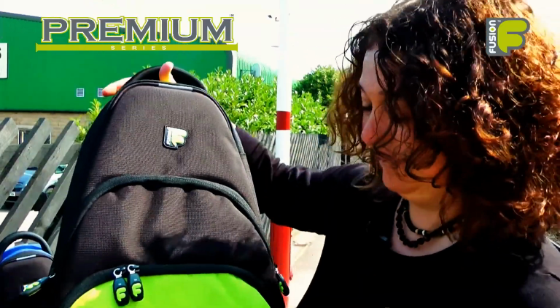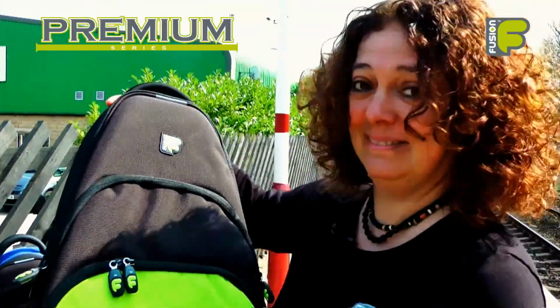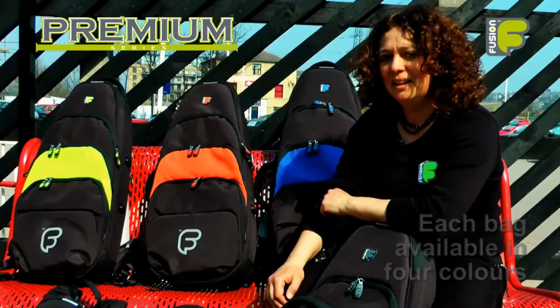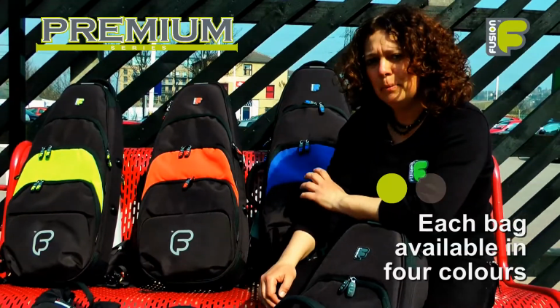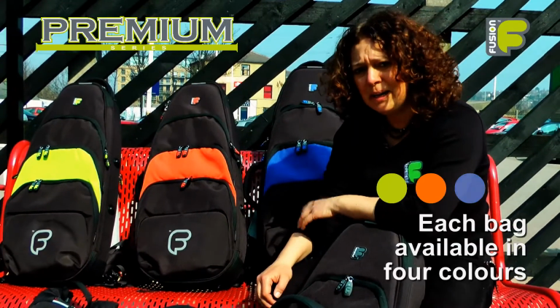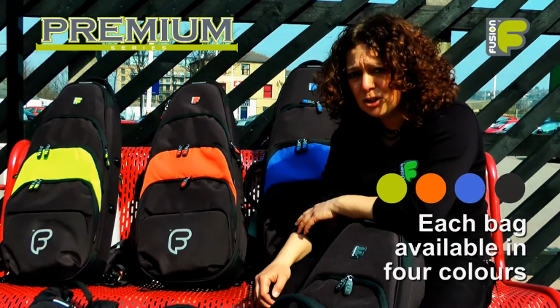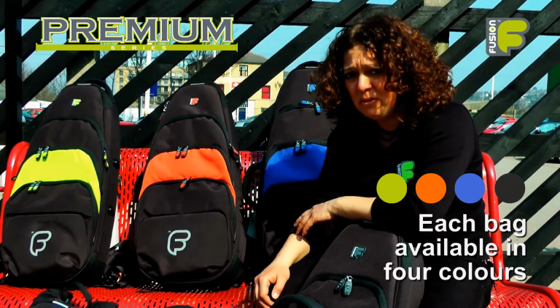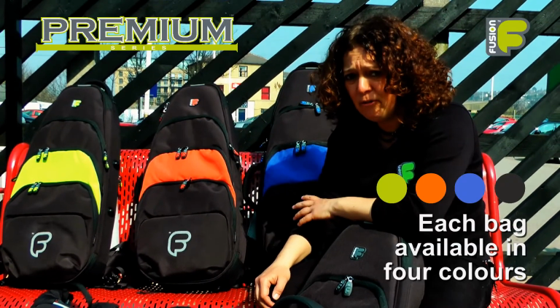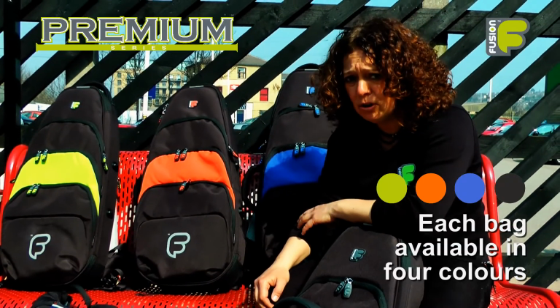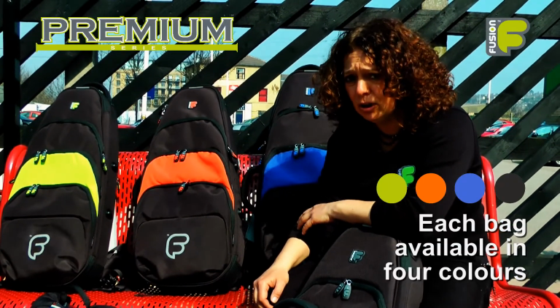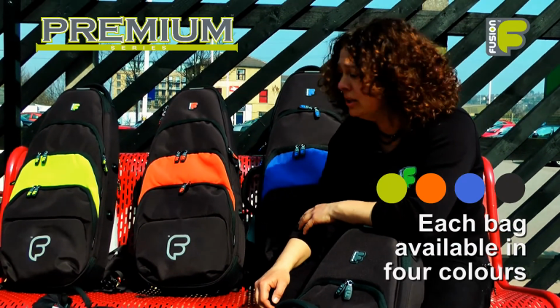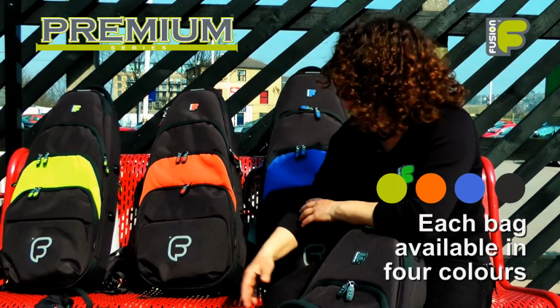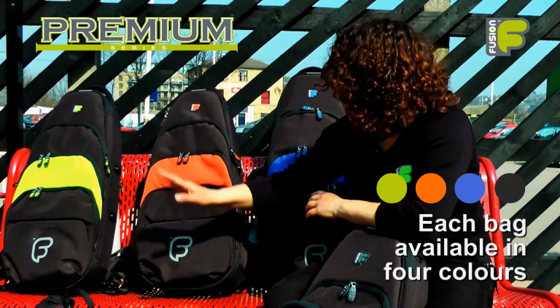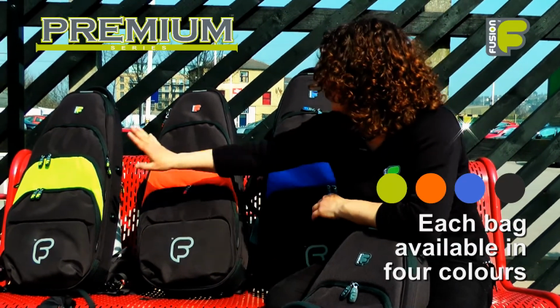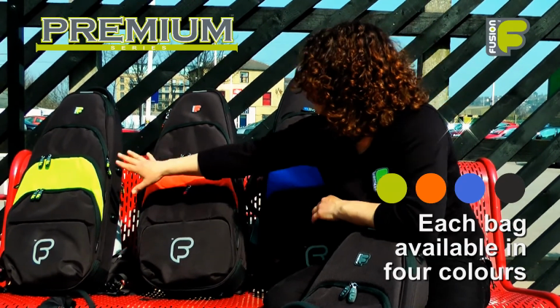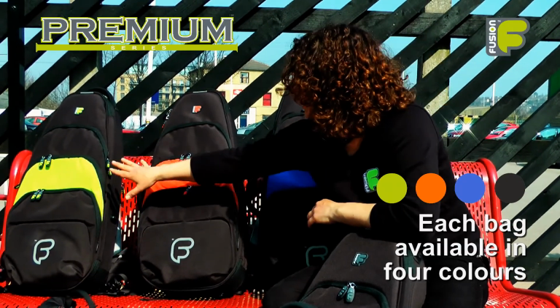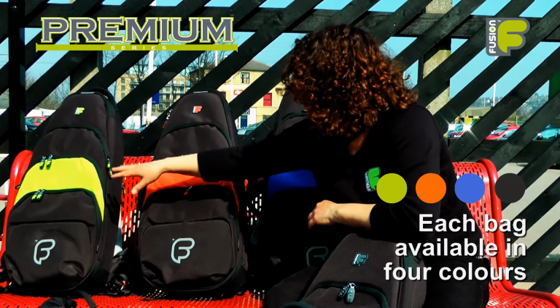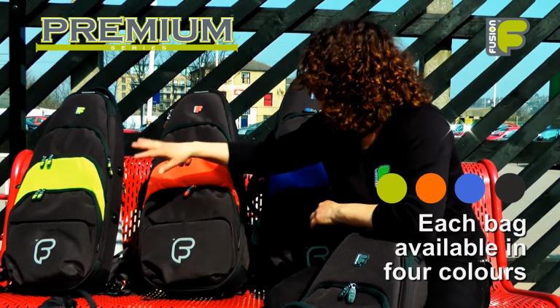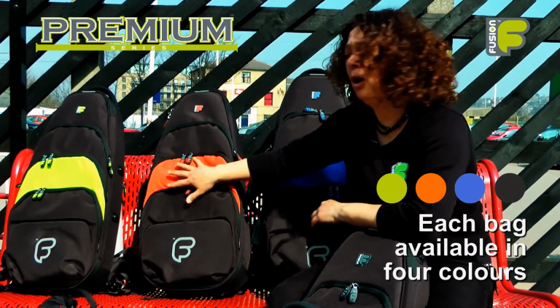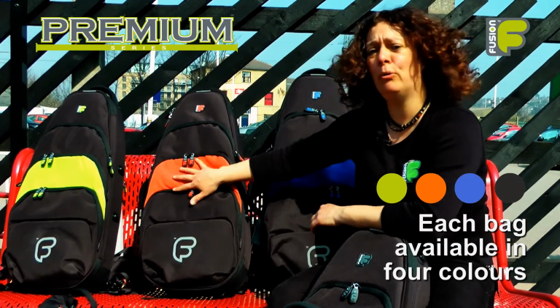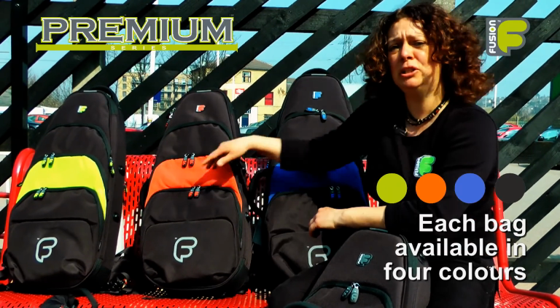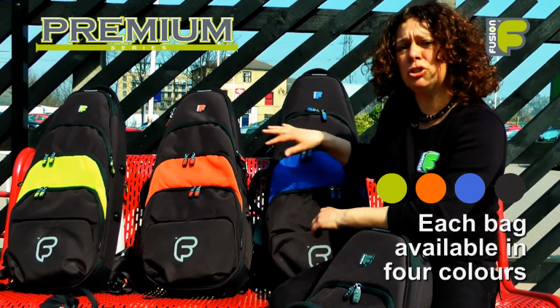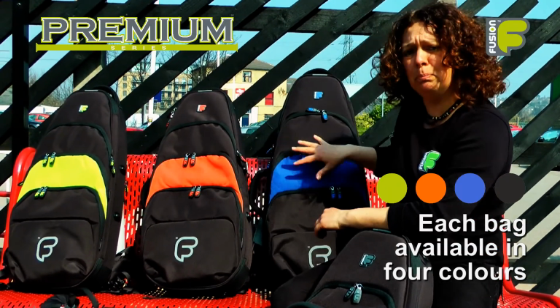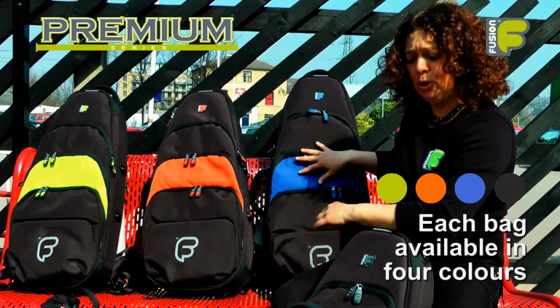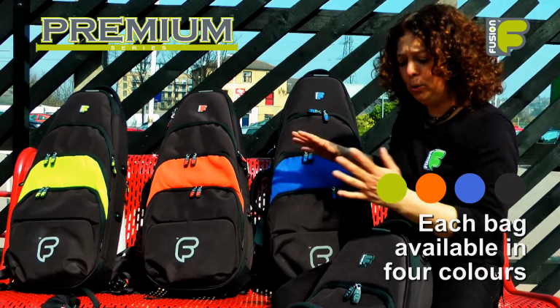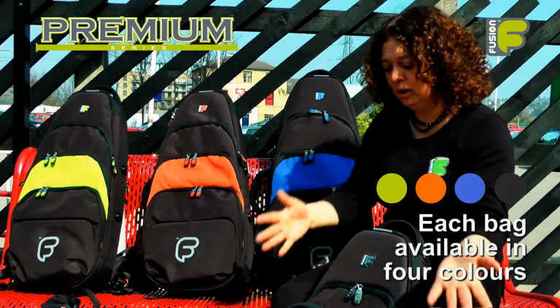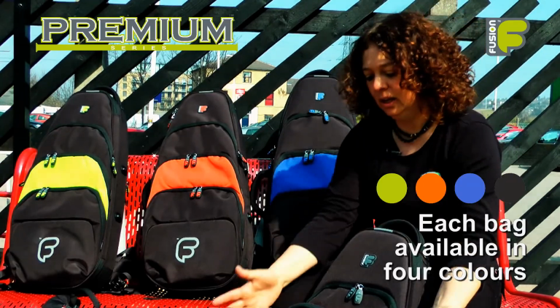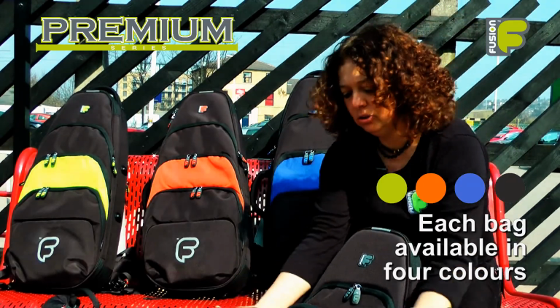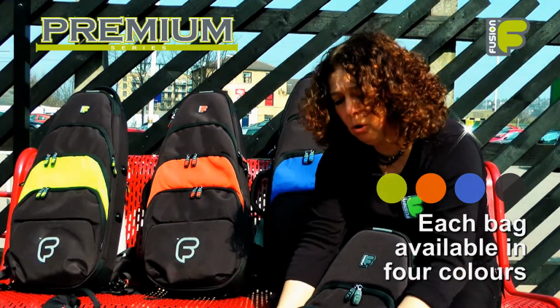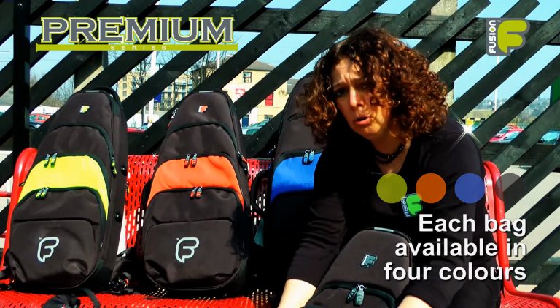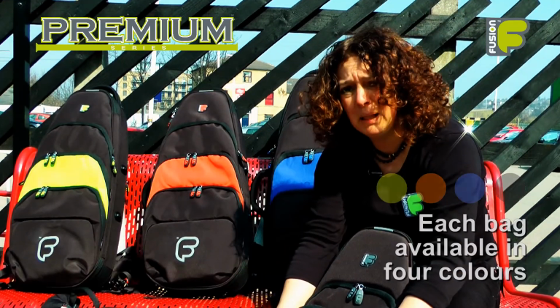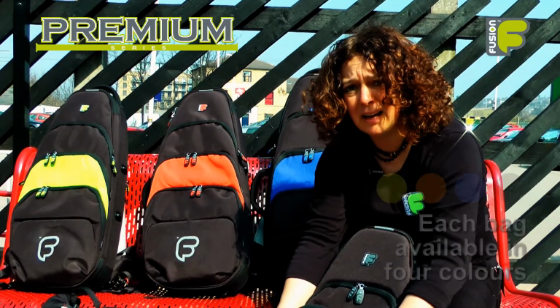The bags come in four colours: lime, orange, blue and all black.